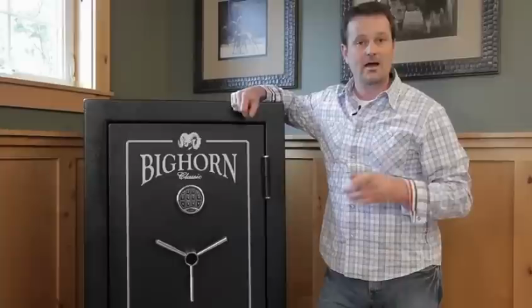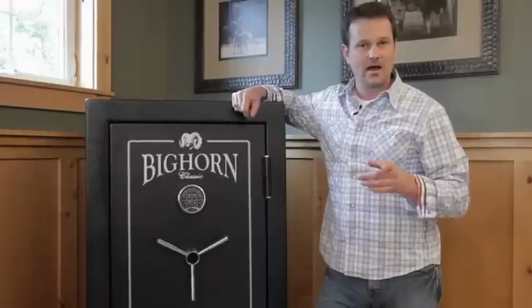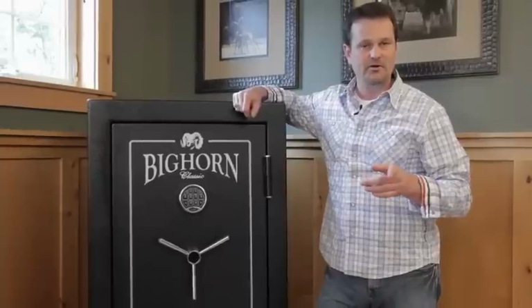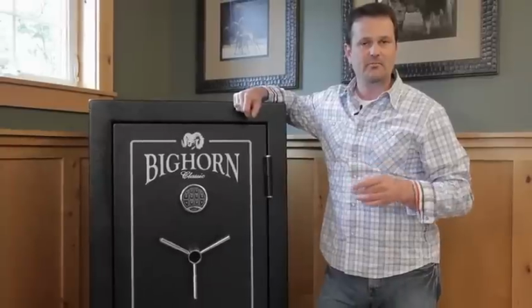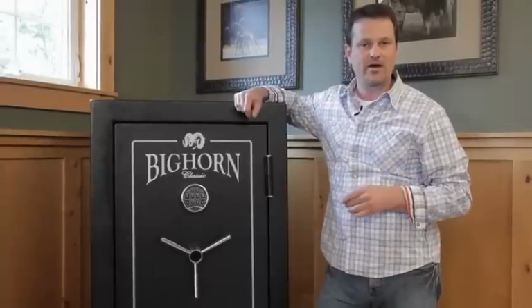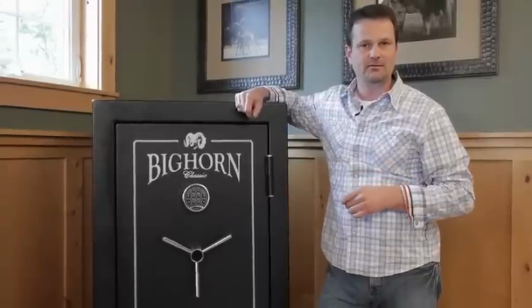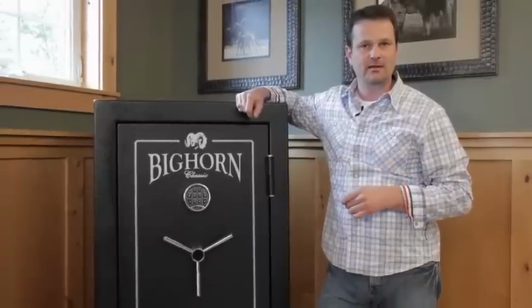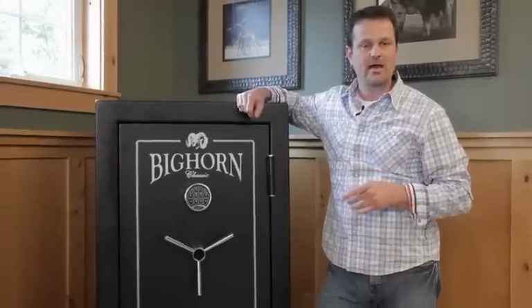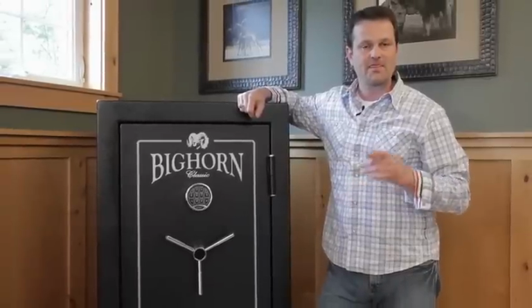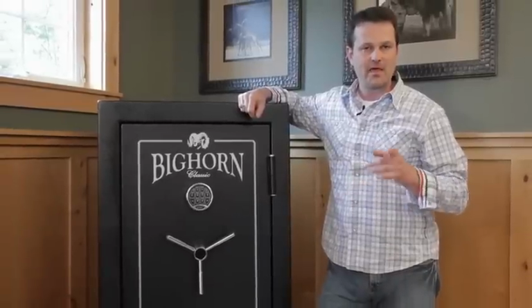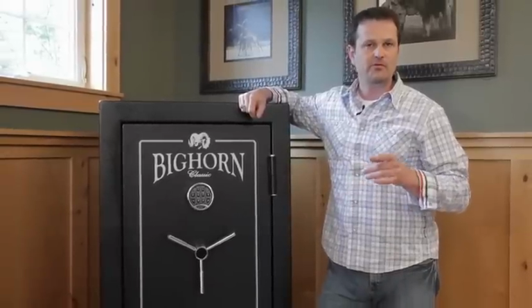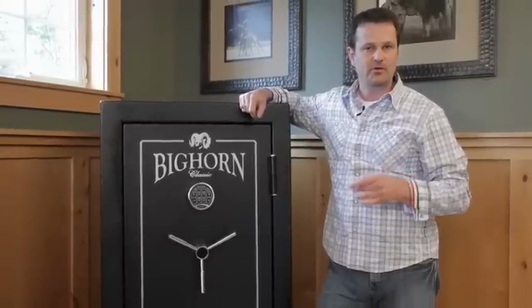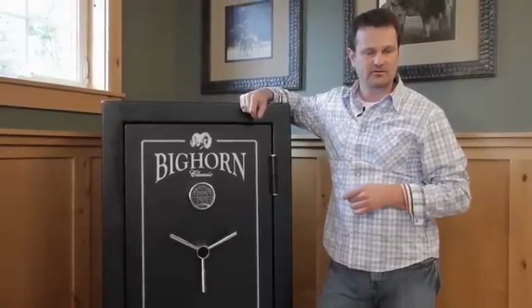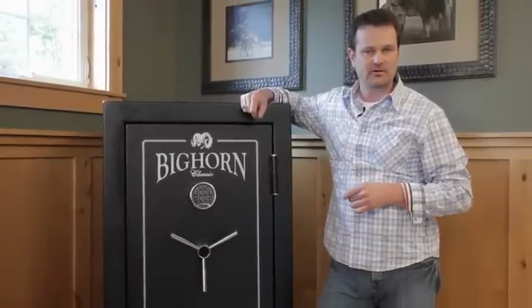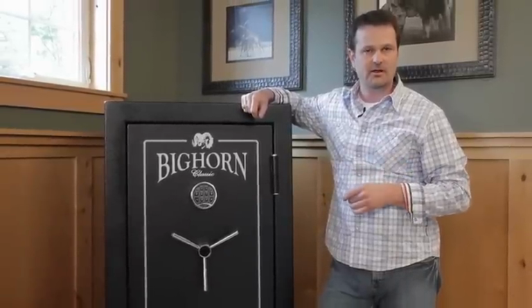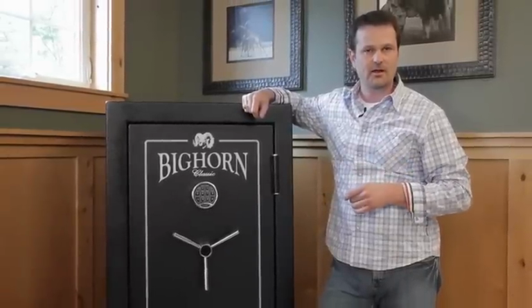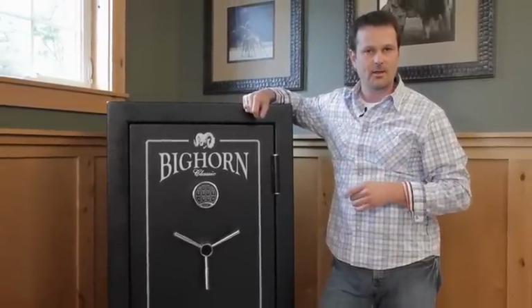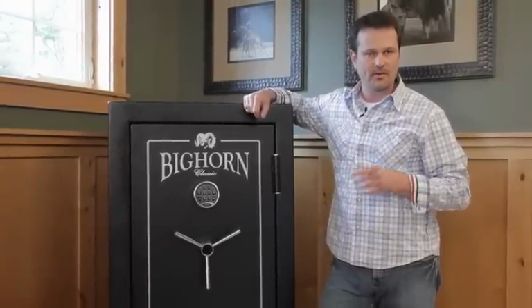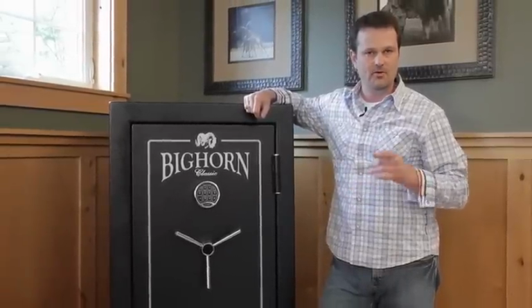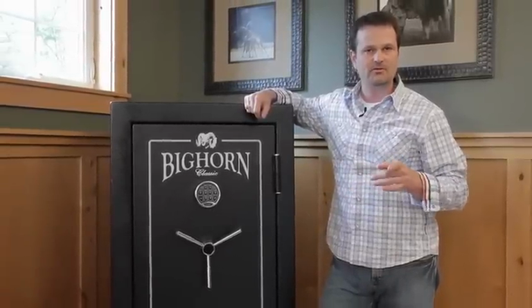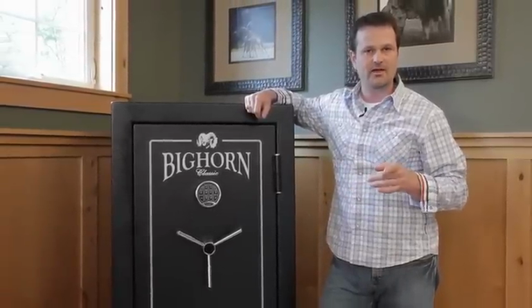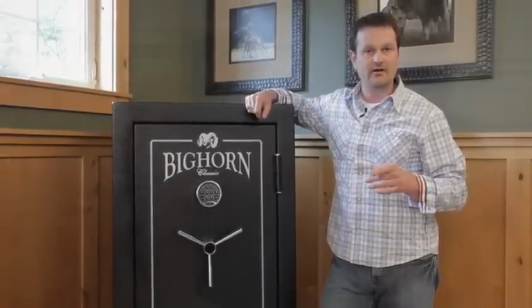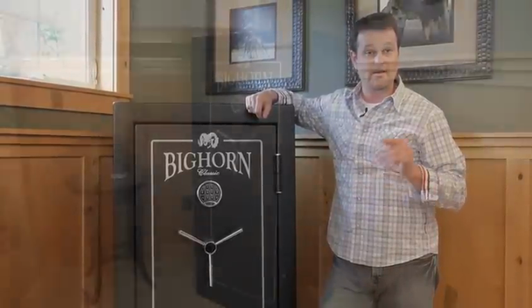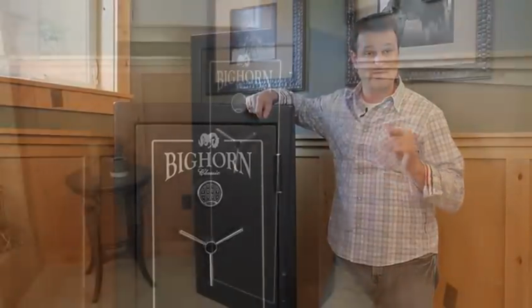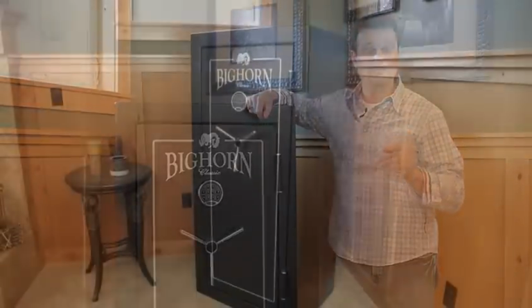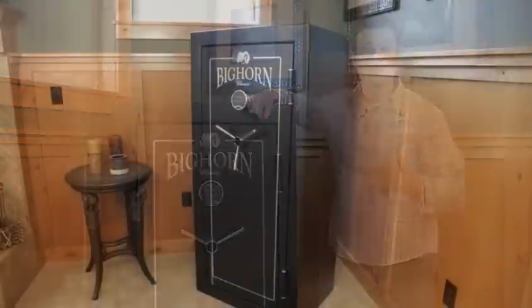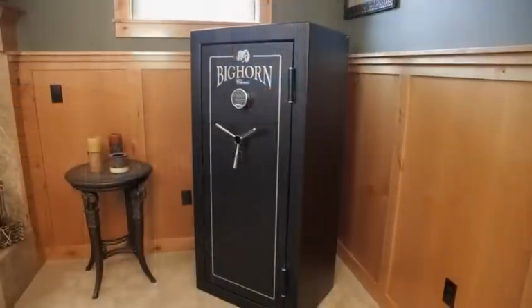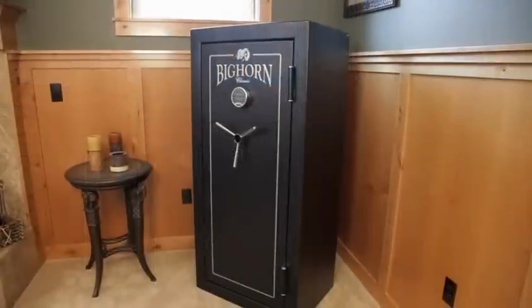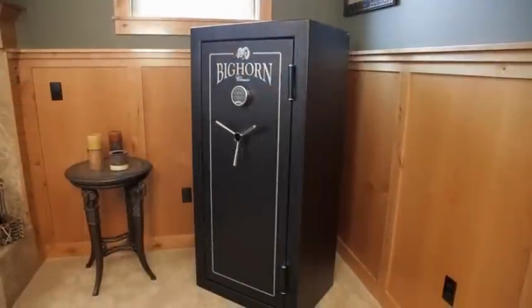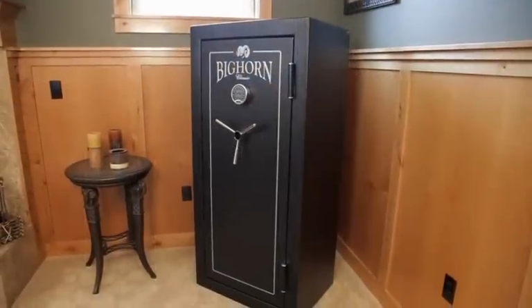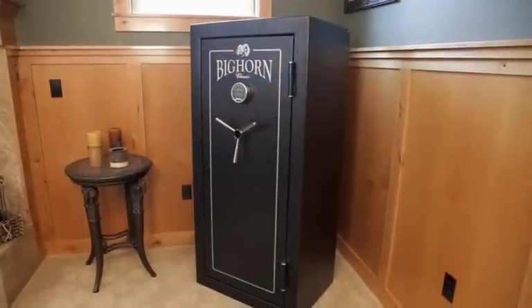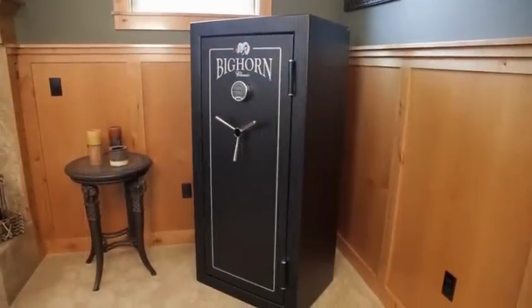I'm Derek Batson and thank you for considering a Bighorn Safe available at Costco.com.